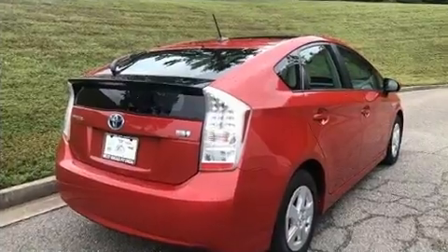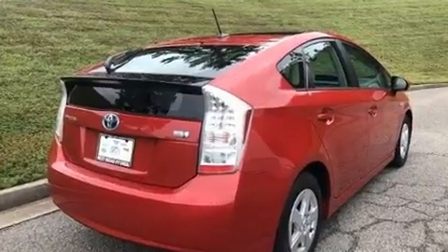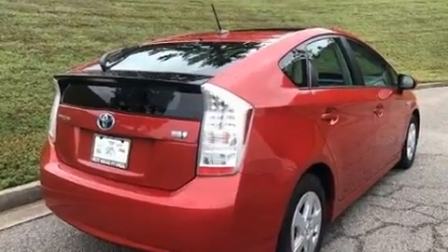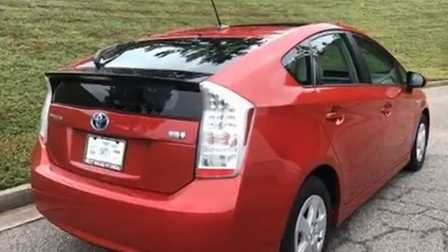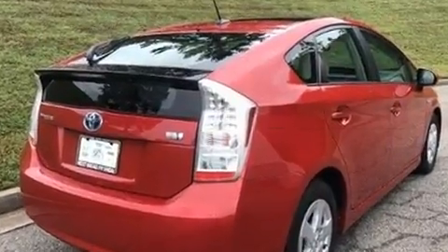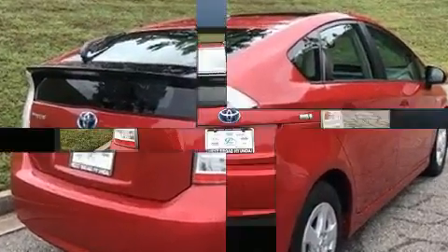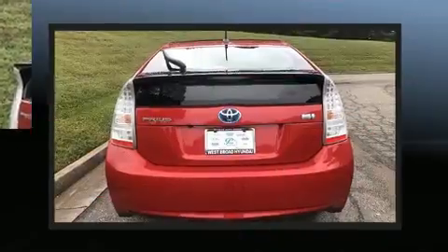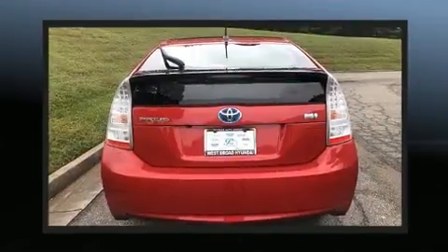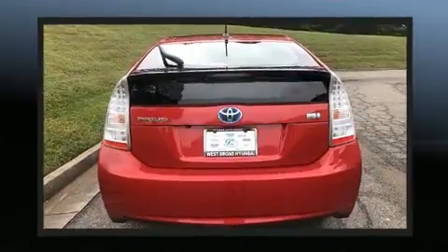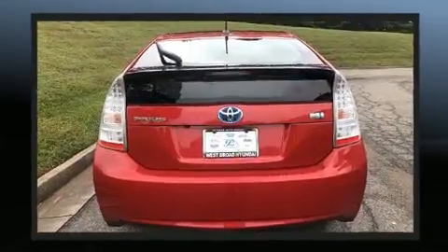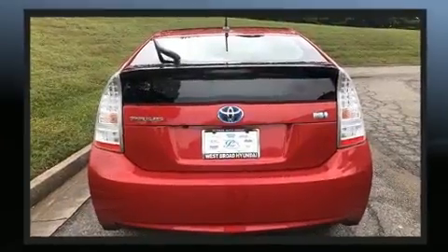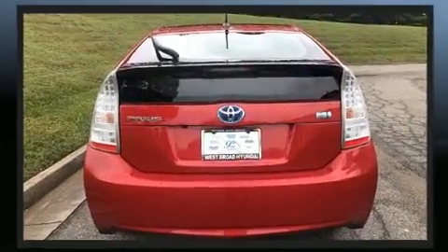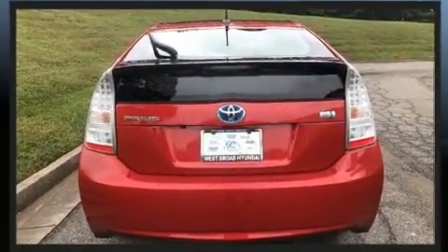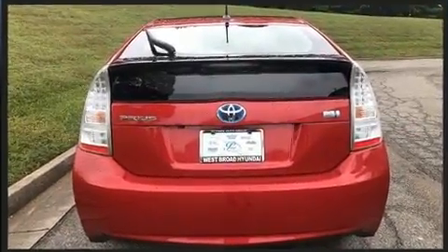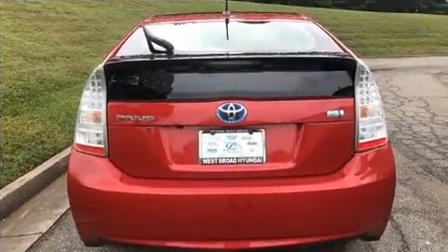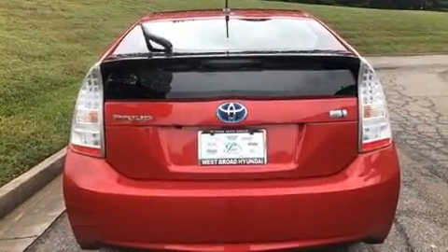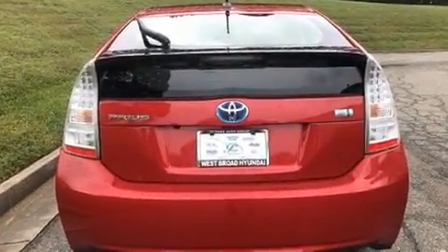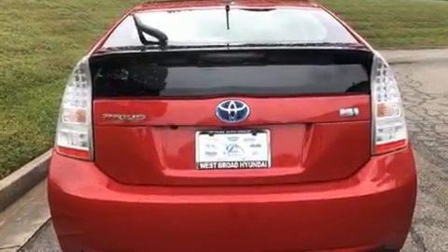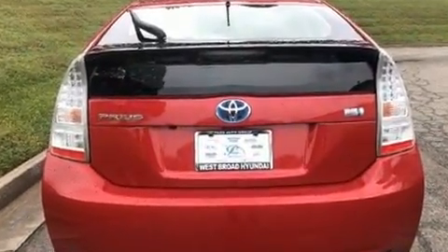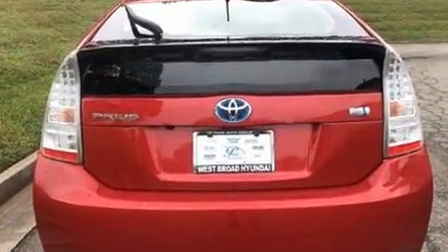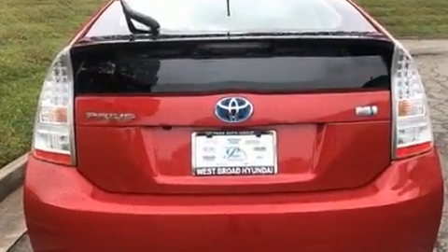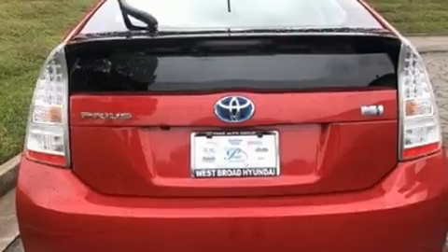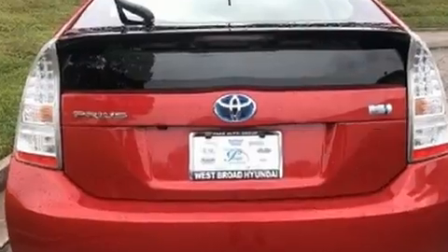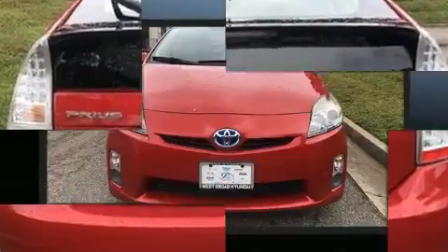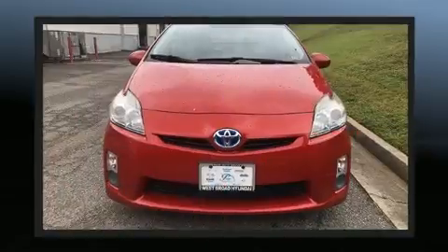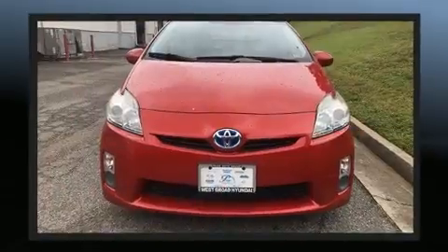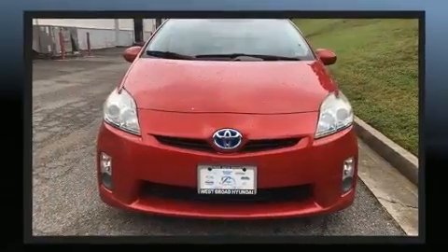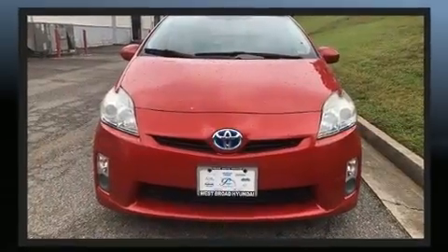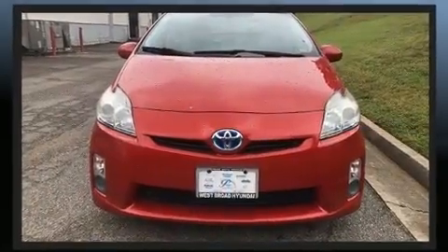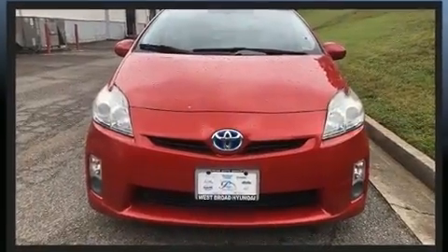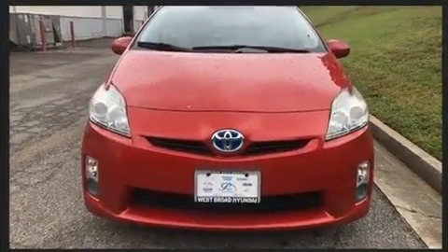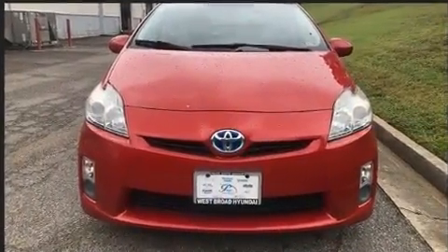It features a continuously variable transmission, front-wheel drive, and a 1.8-liter four-cylinder engine.